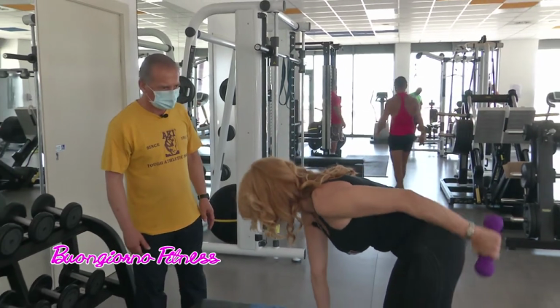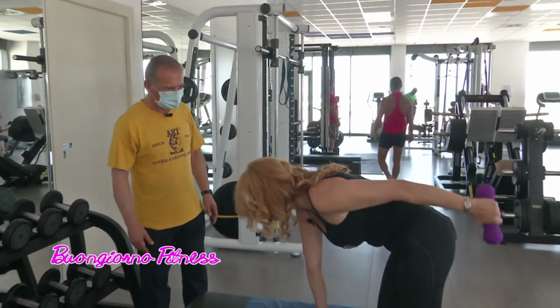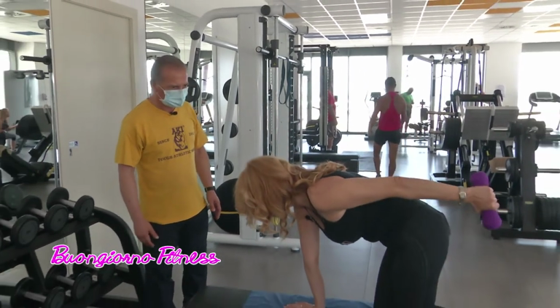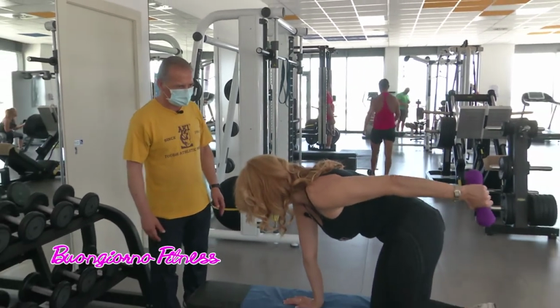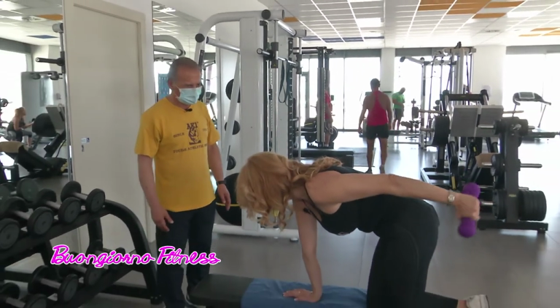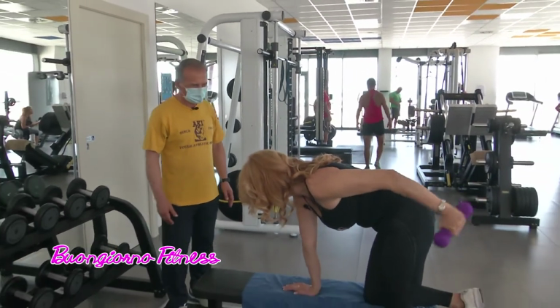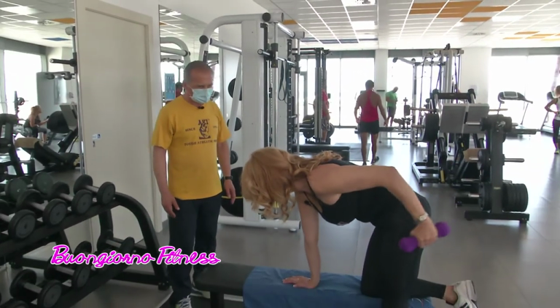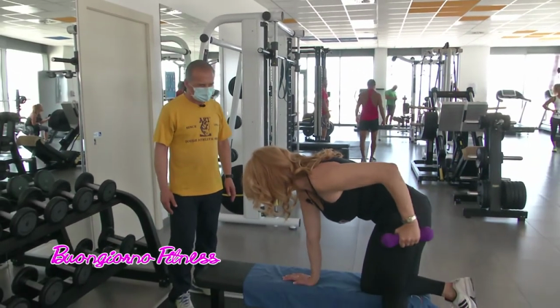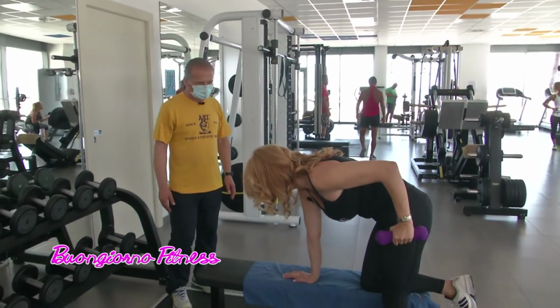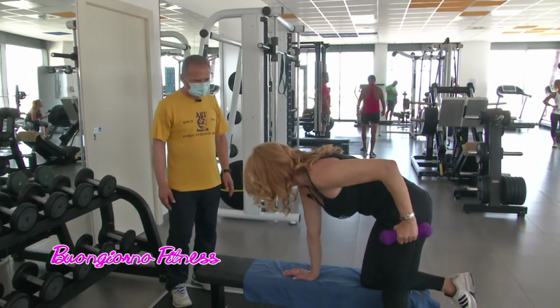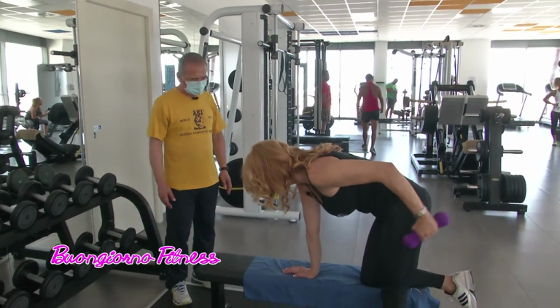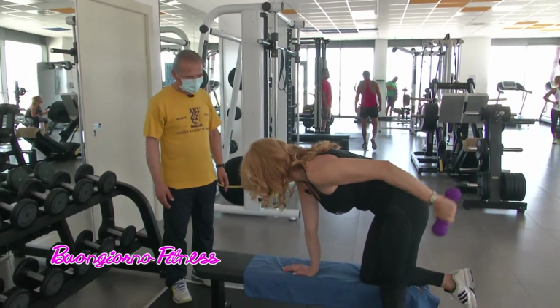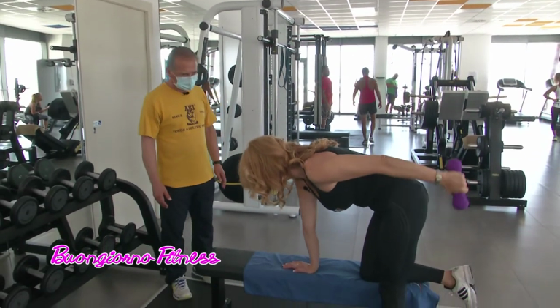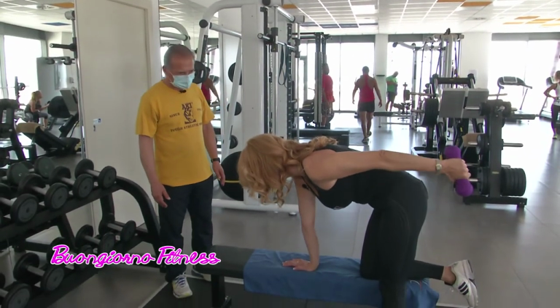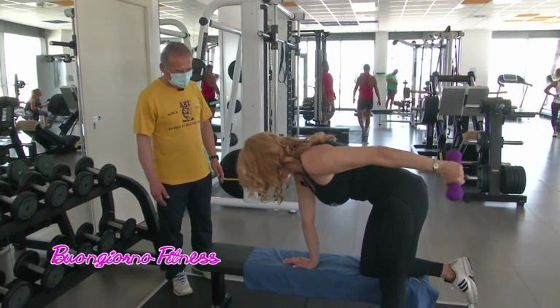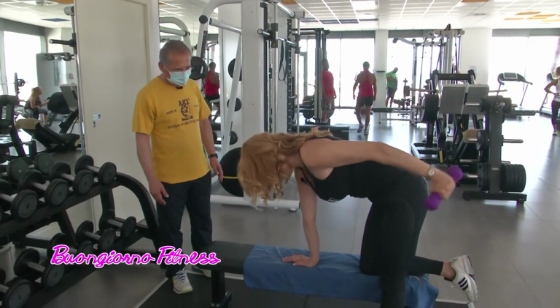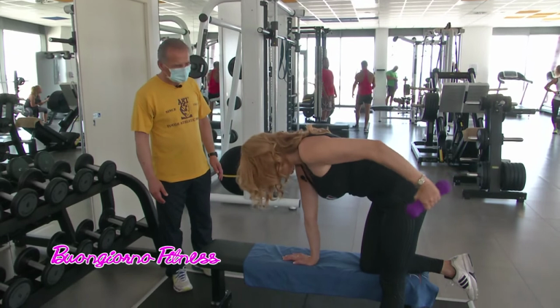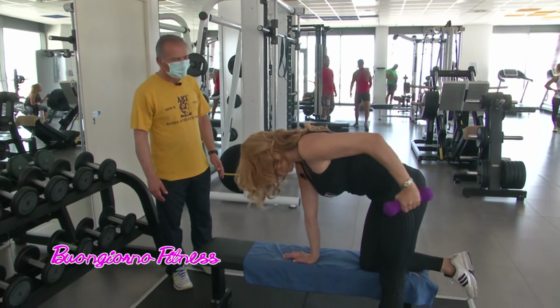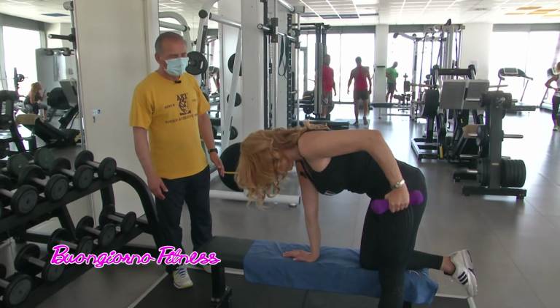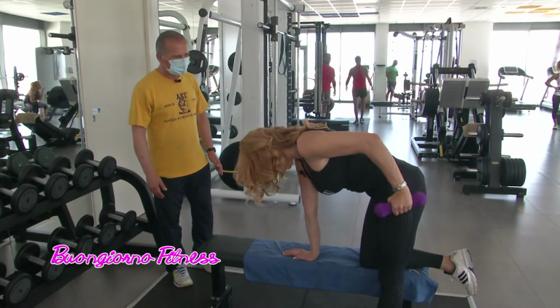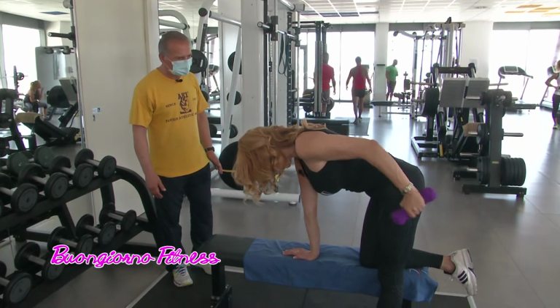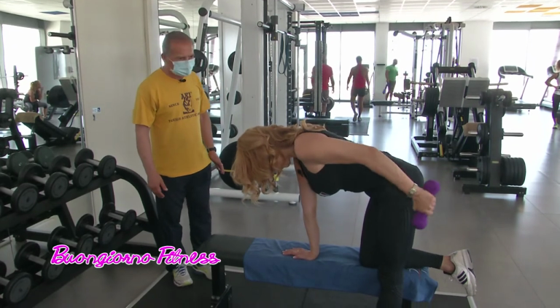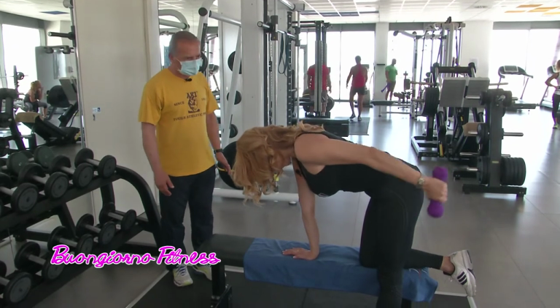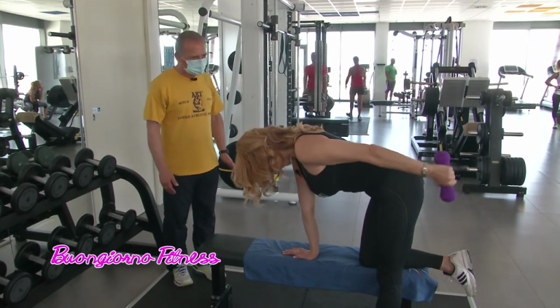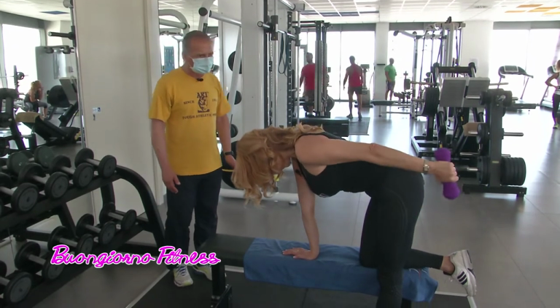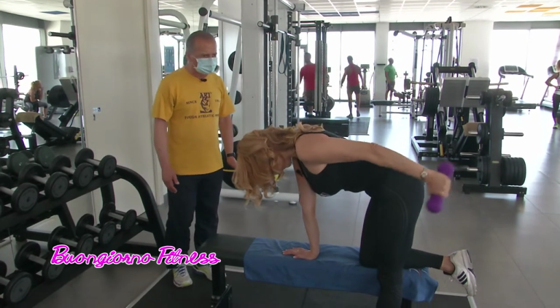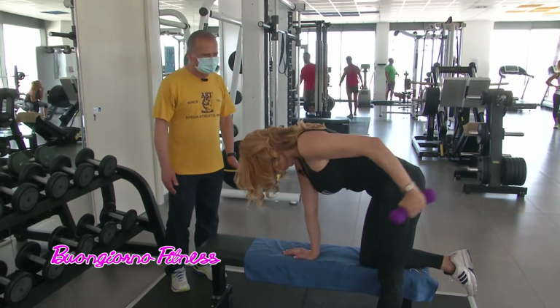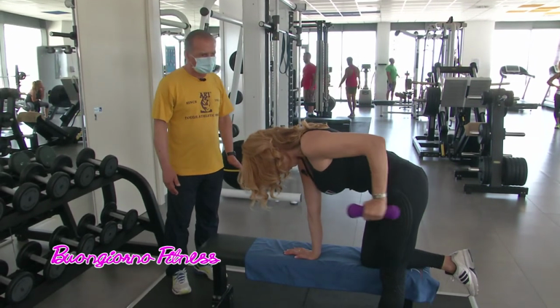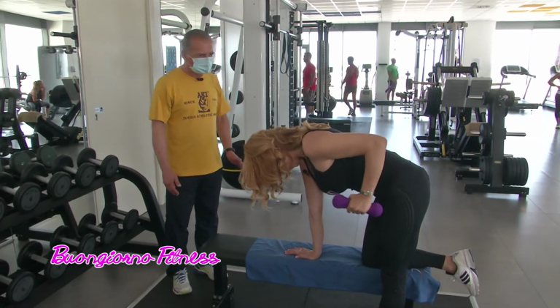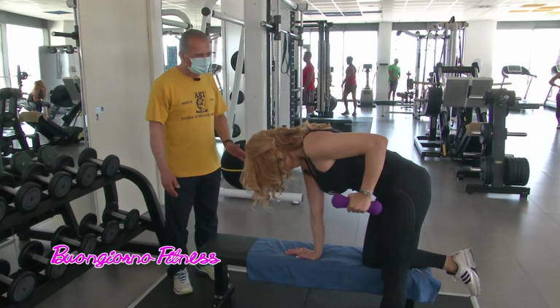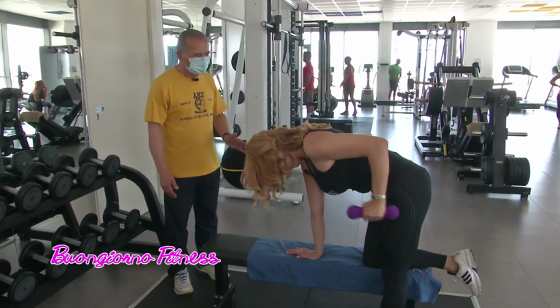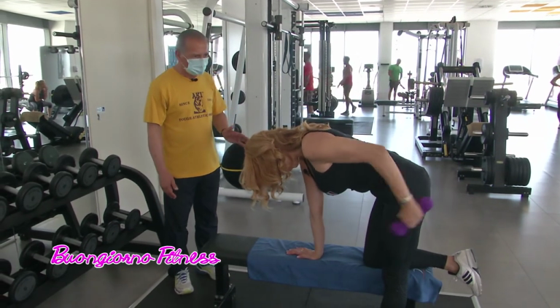È consigliabile agli uomini, alle donne, a tutti? A tutti, a chiunque.